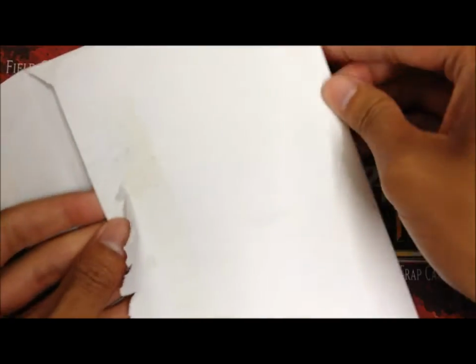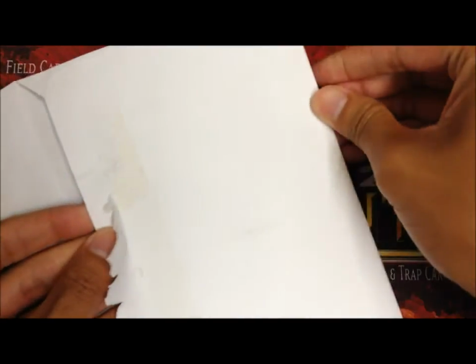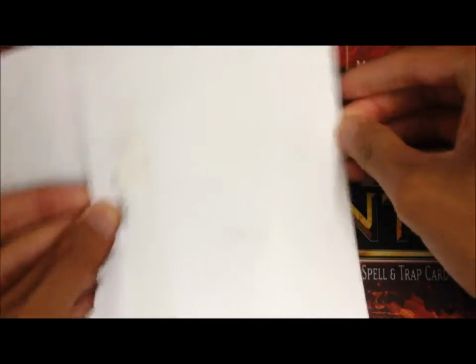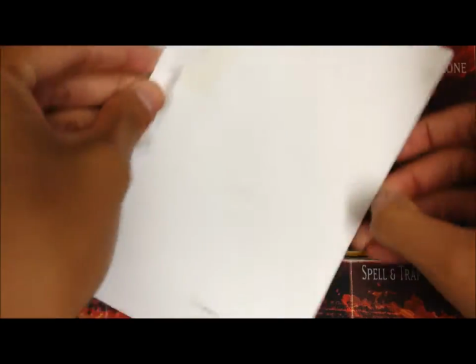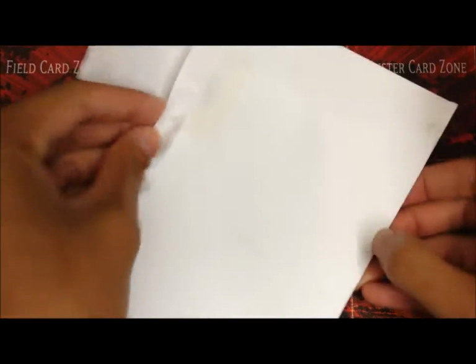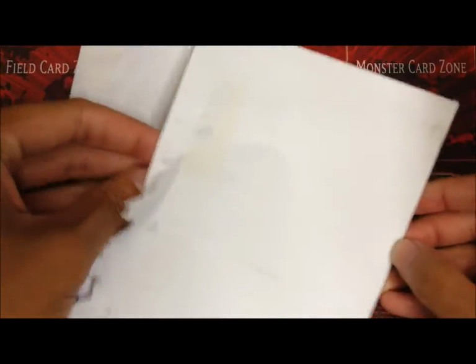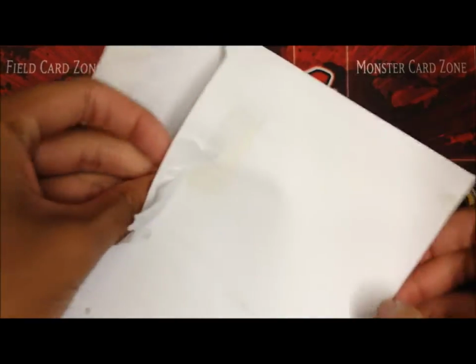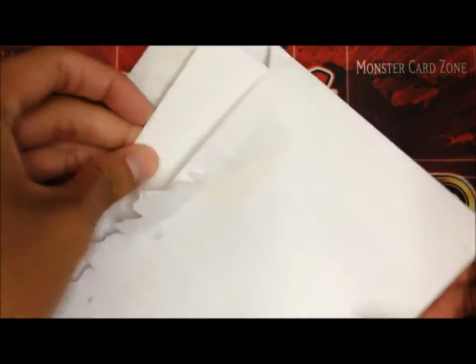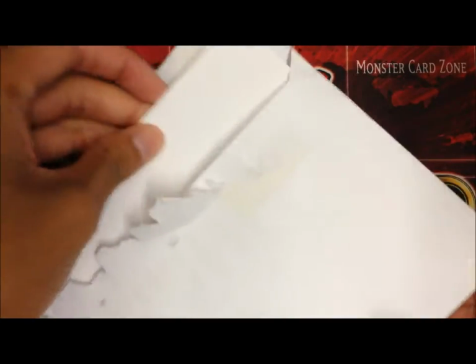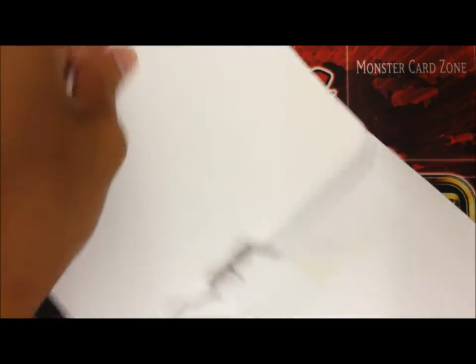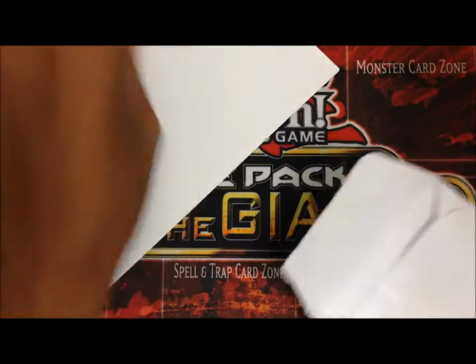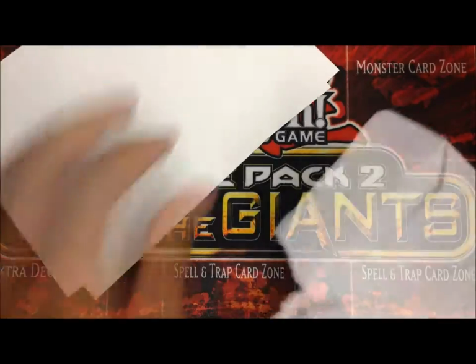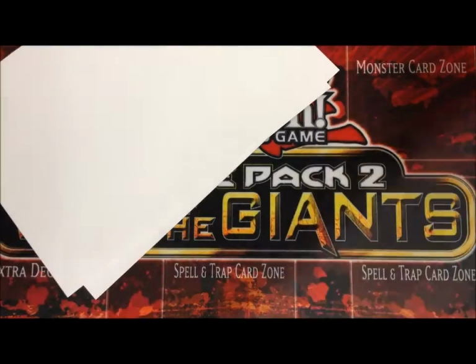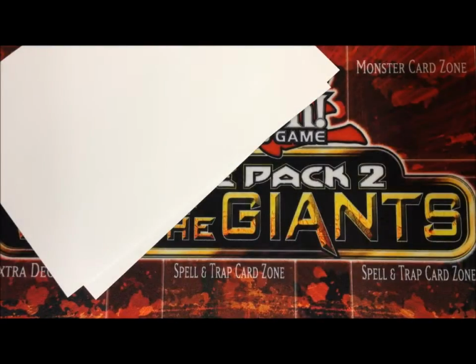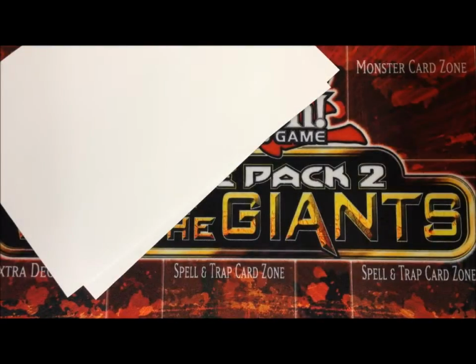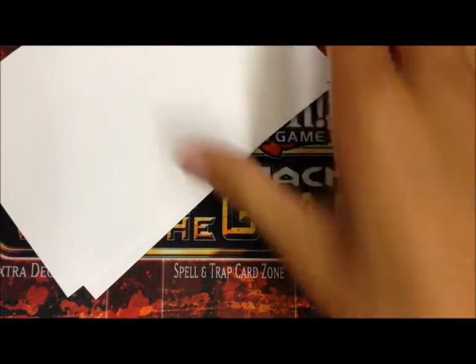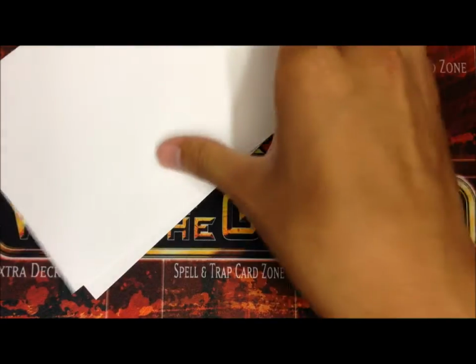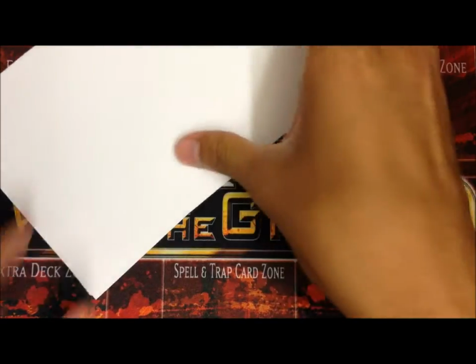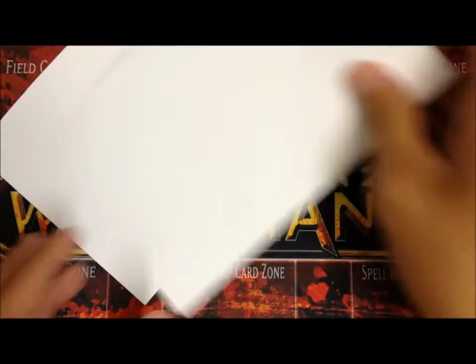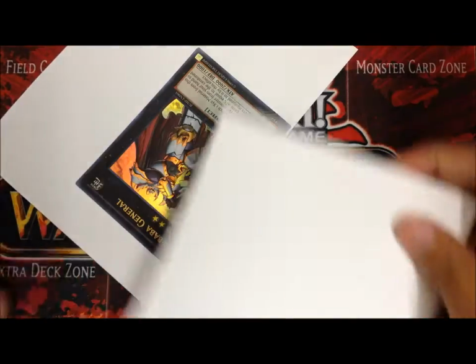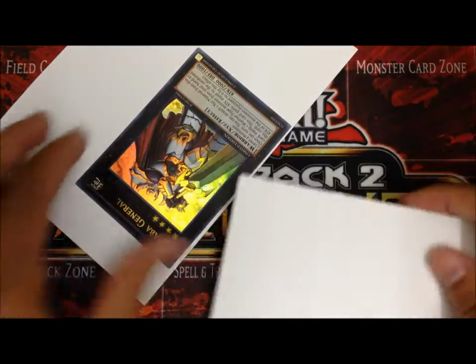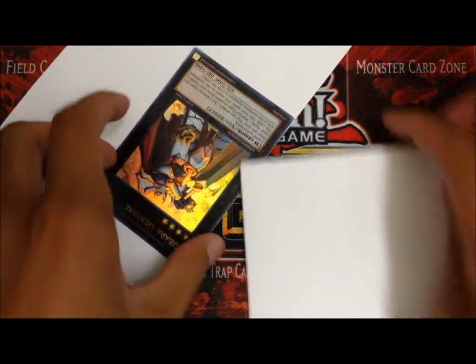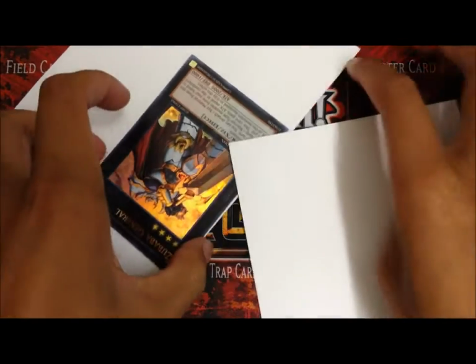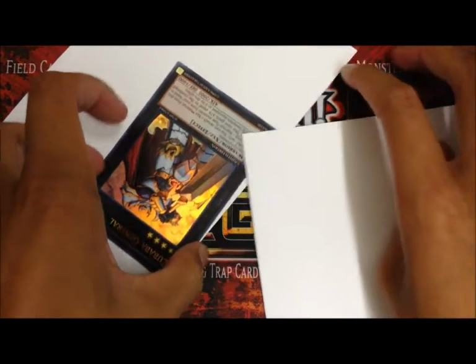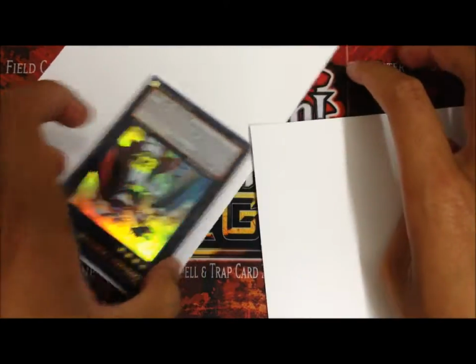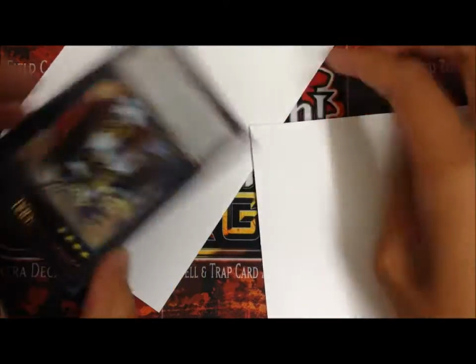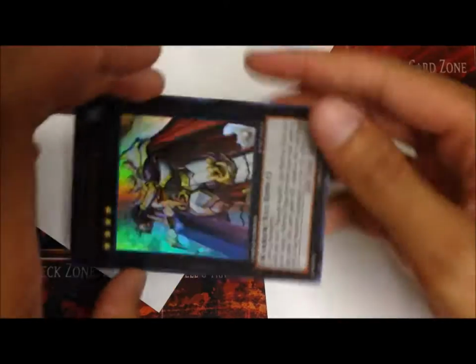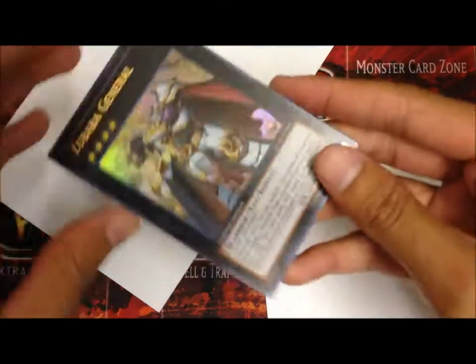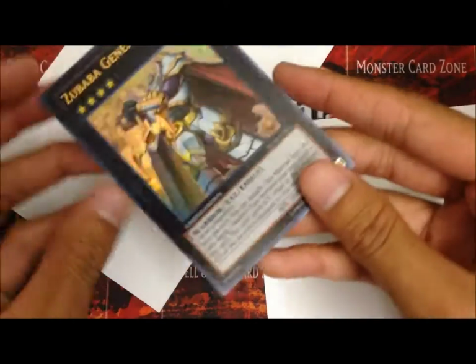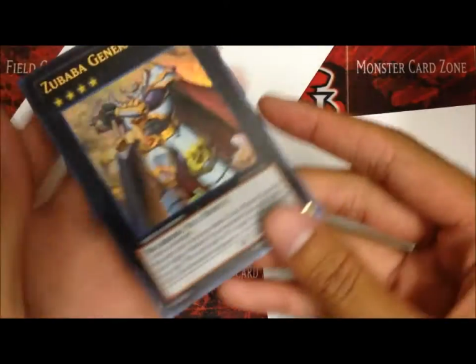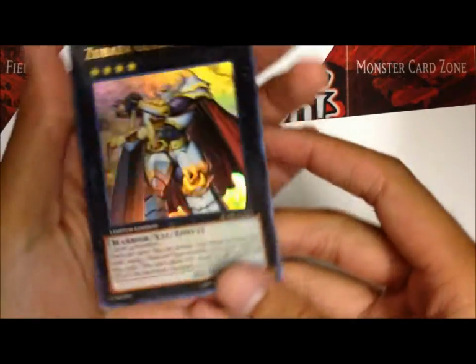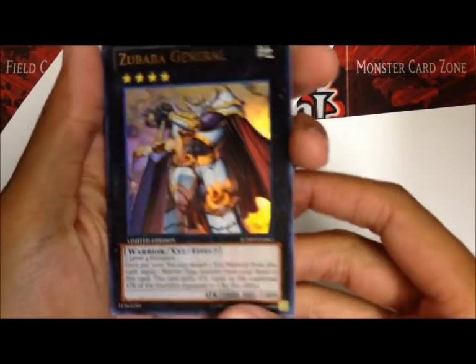Alright, come on, get it. And the card is Zubaba General.